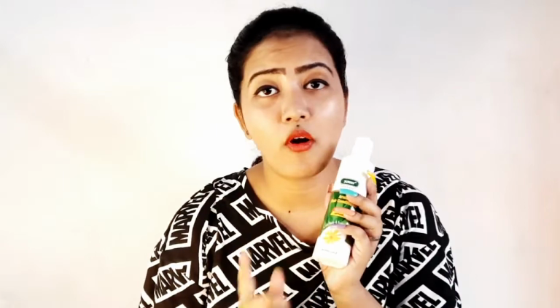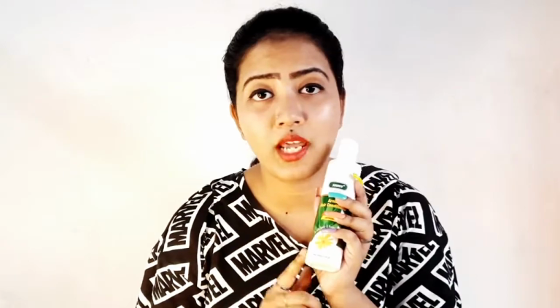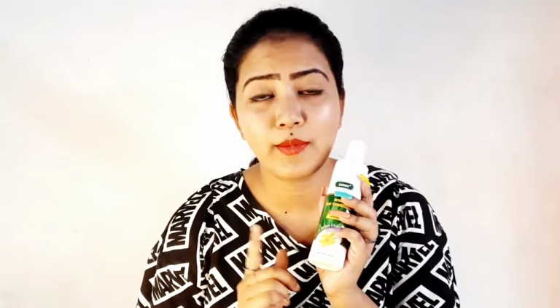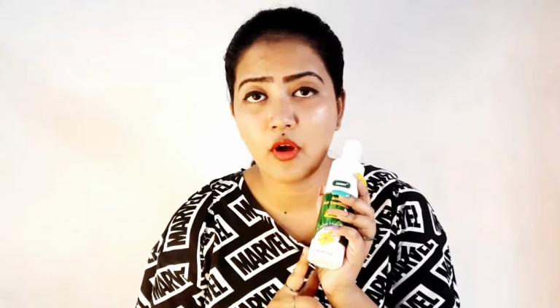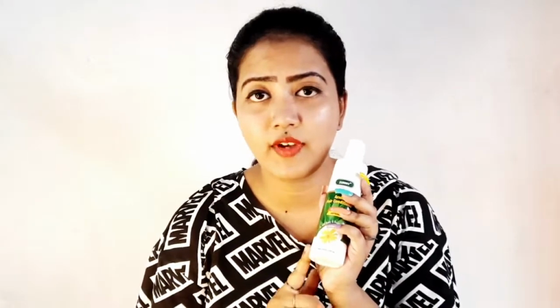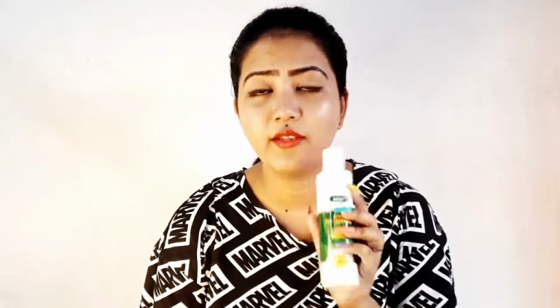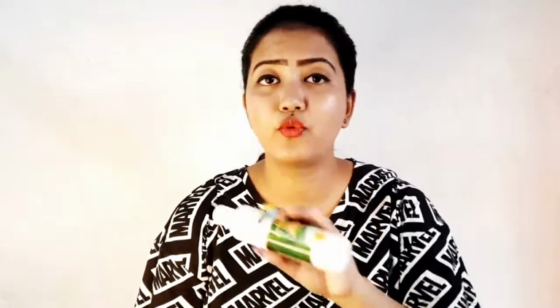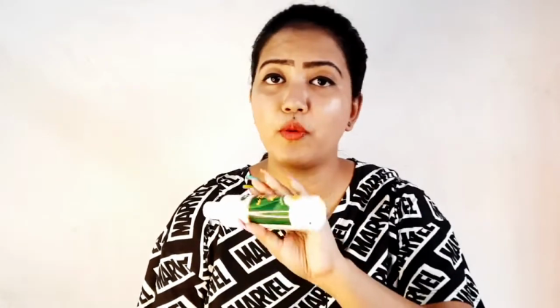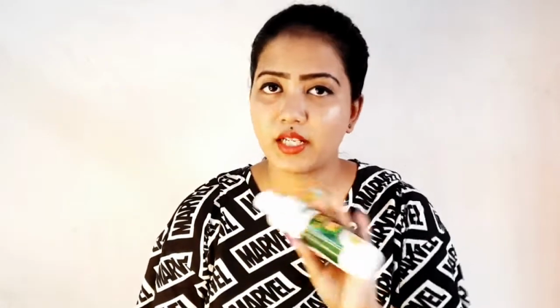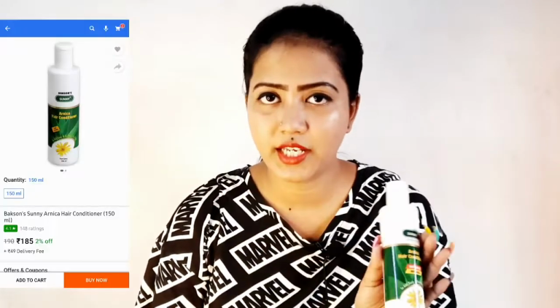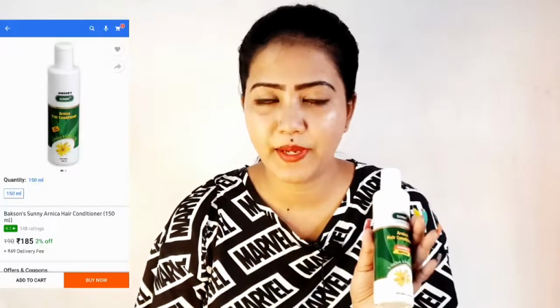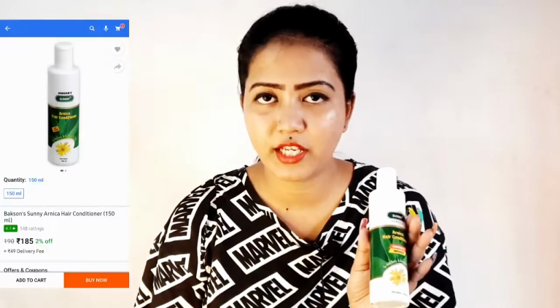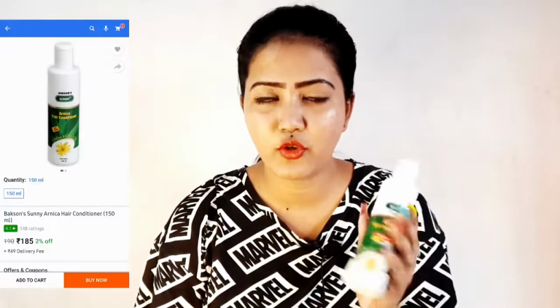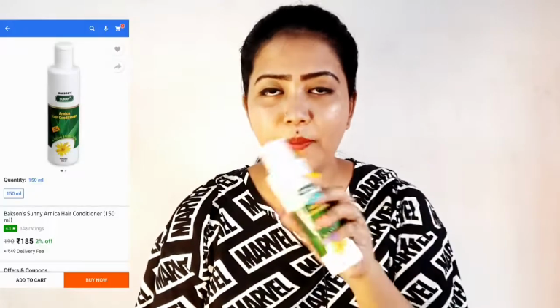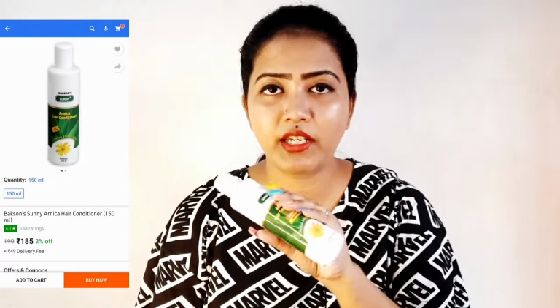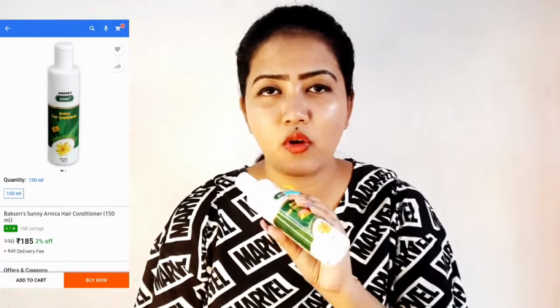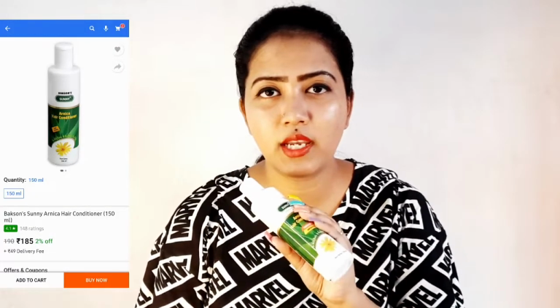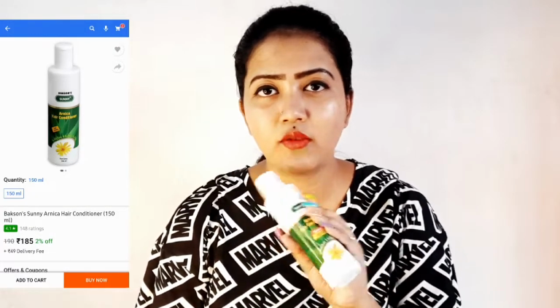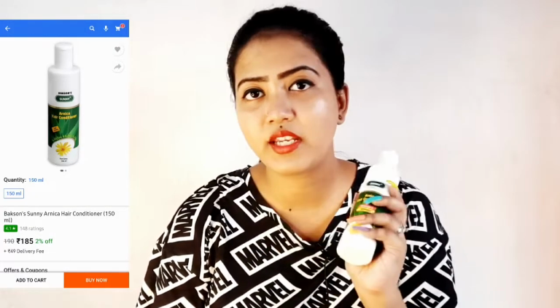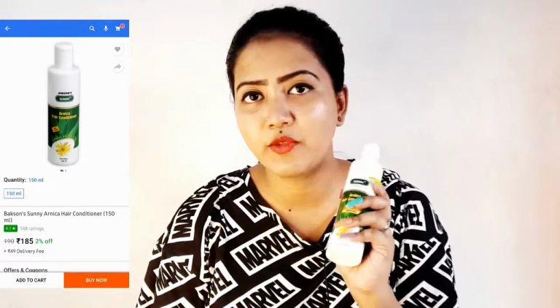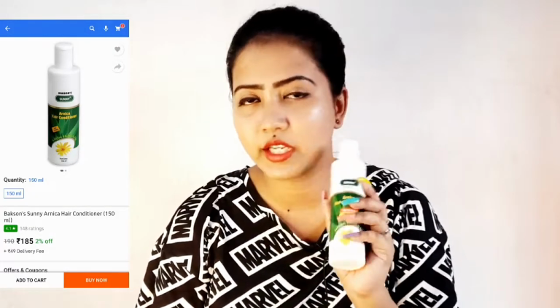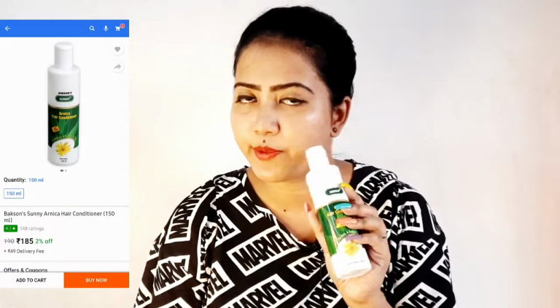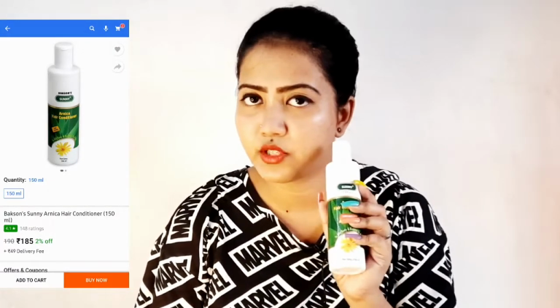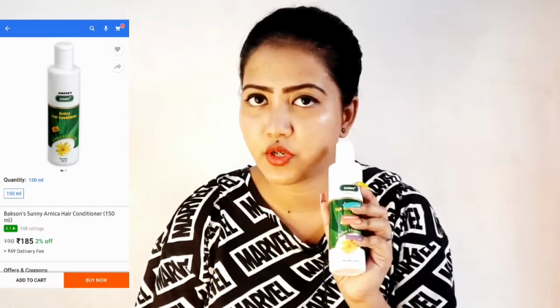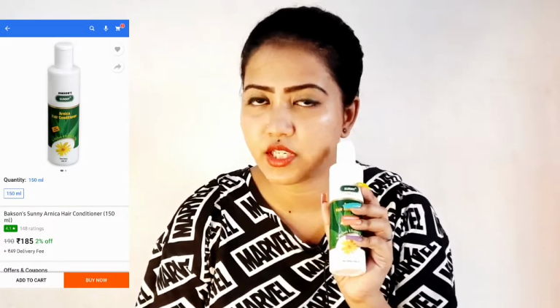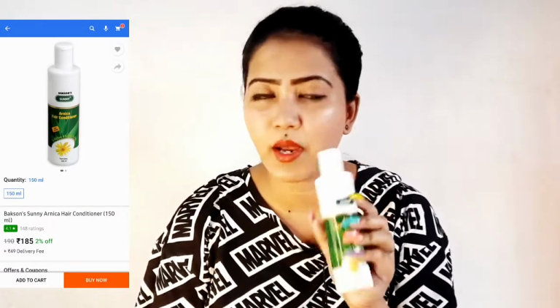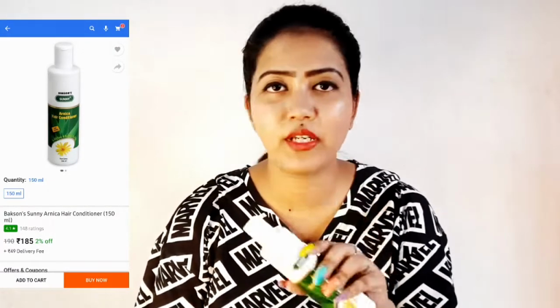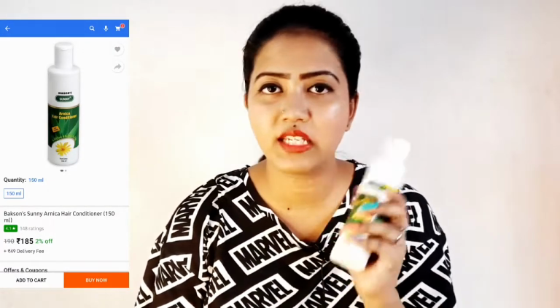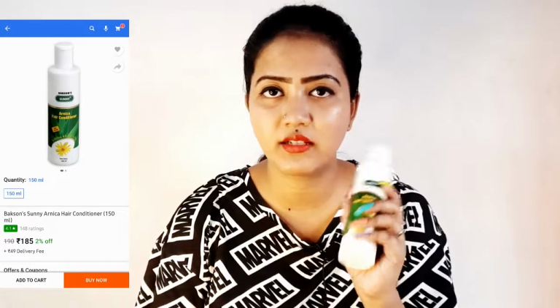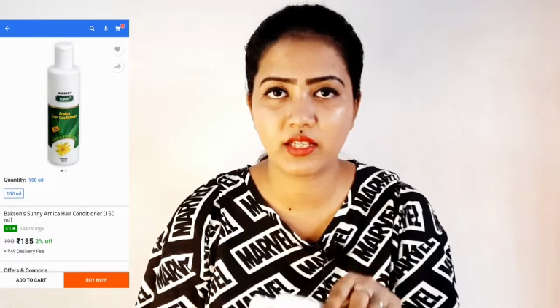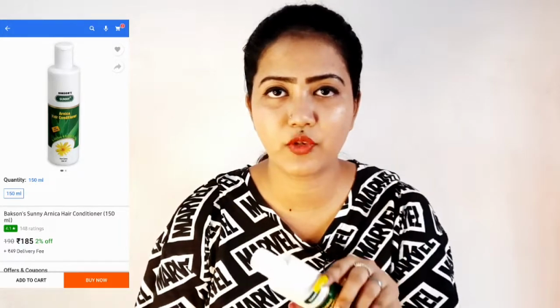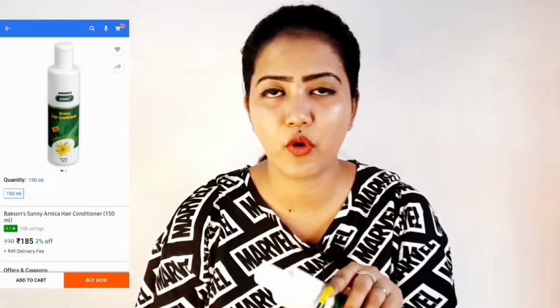You can go to online and offline. You can purchase it online — I have a link in the description box.